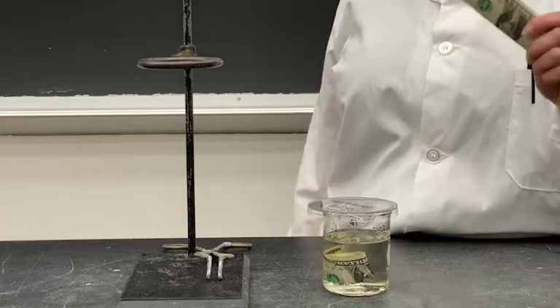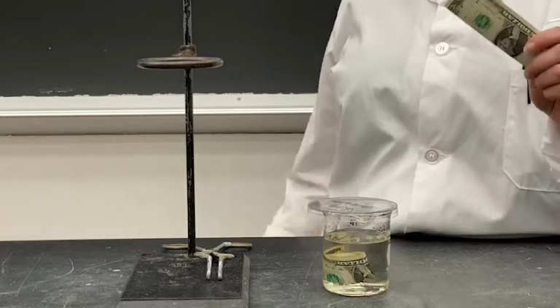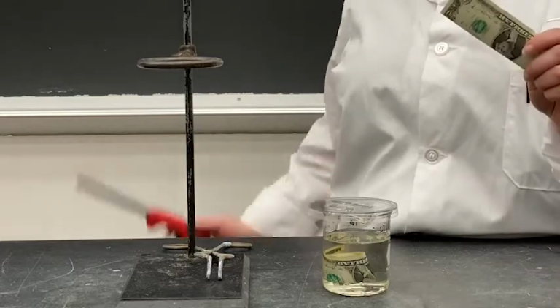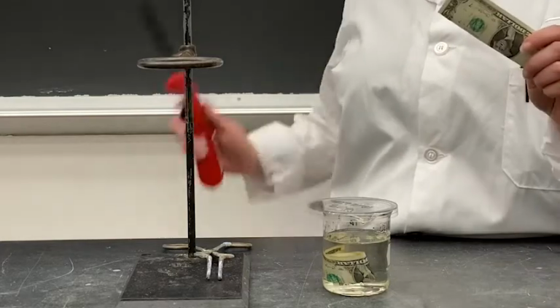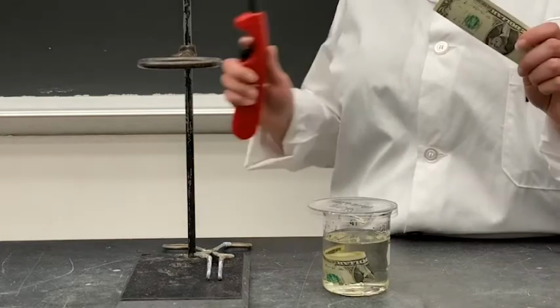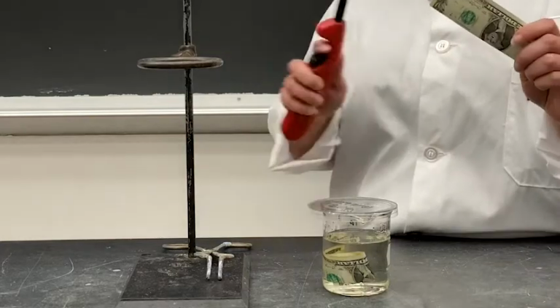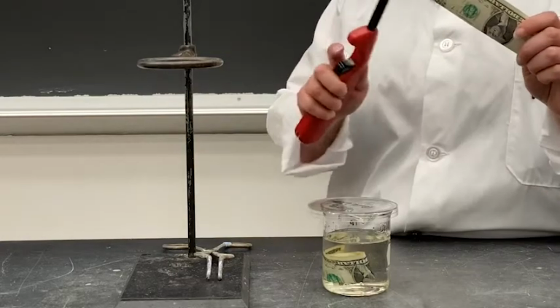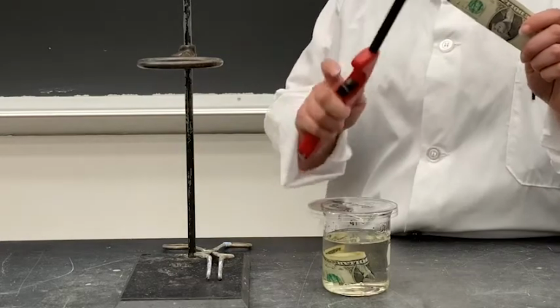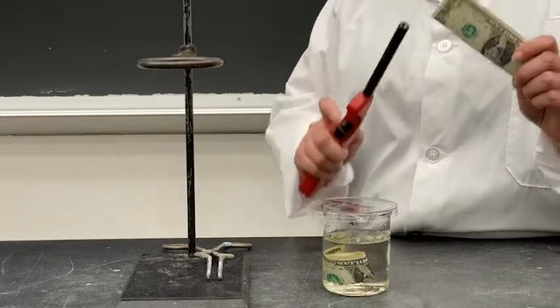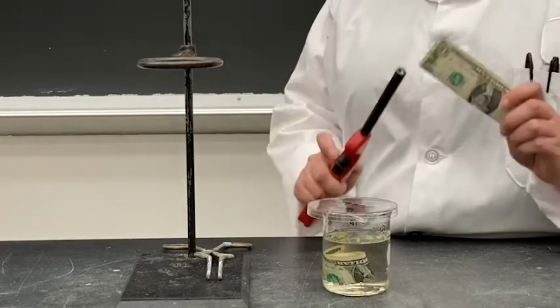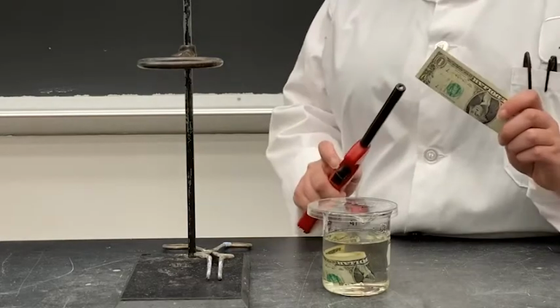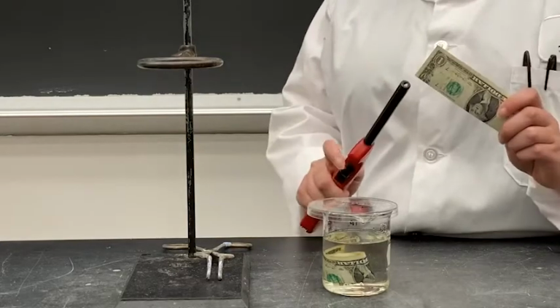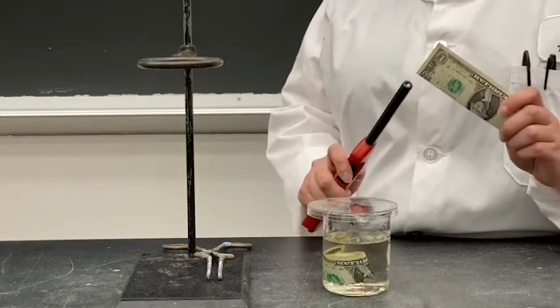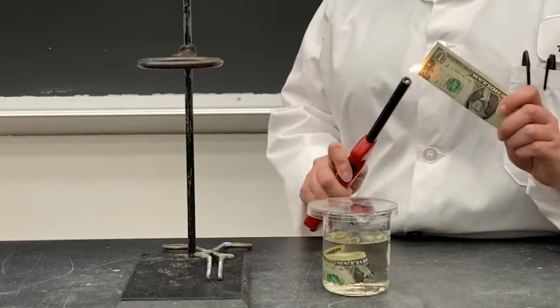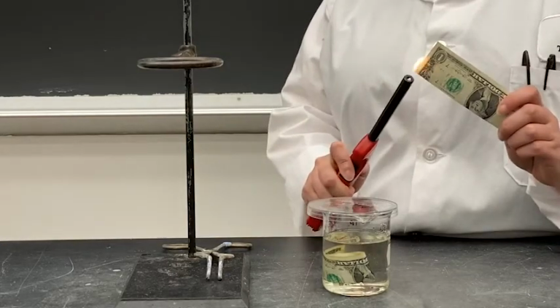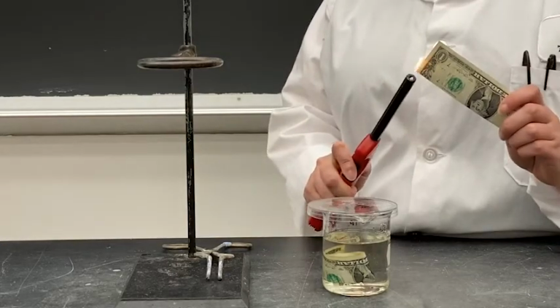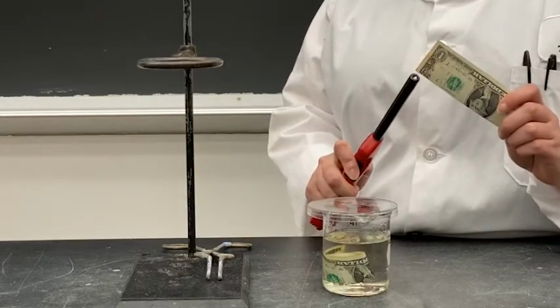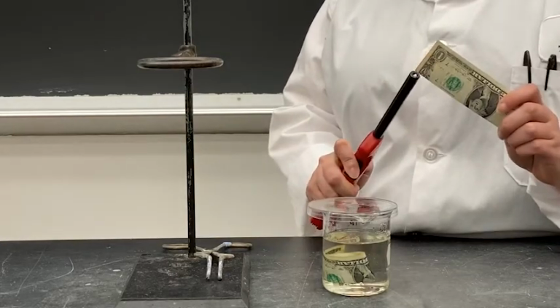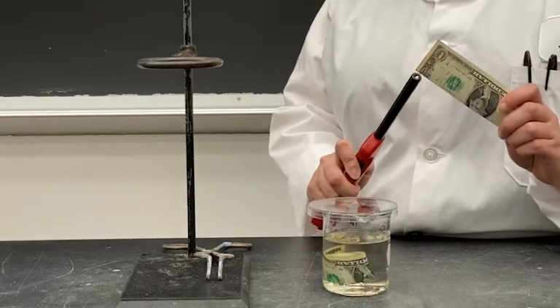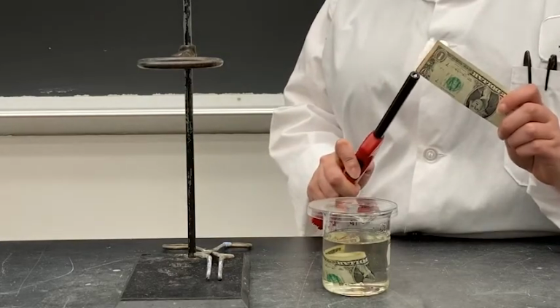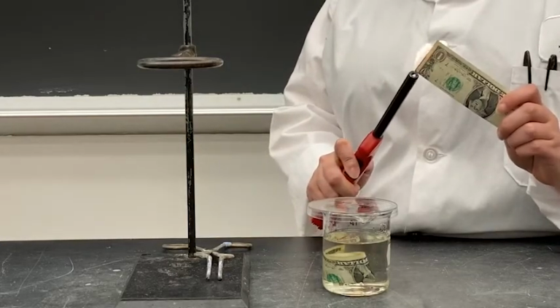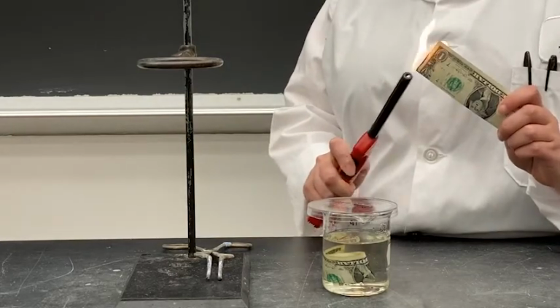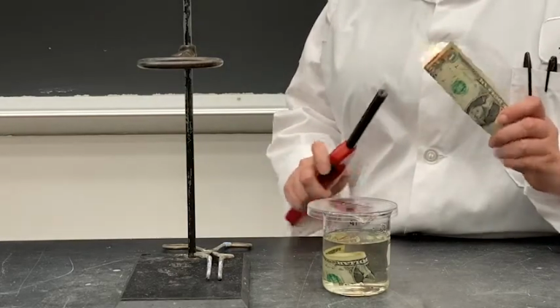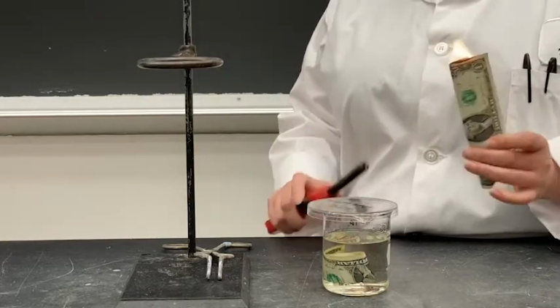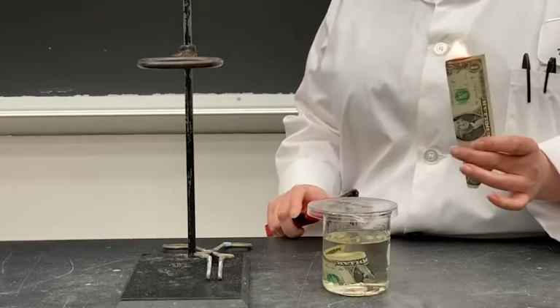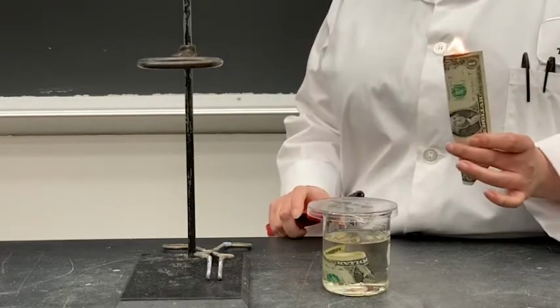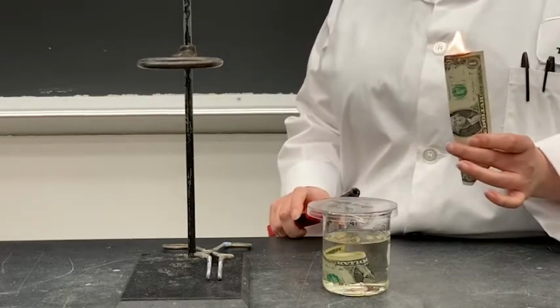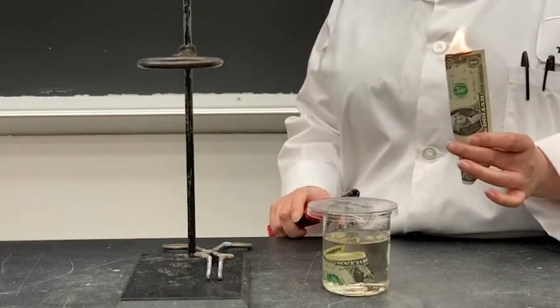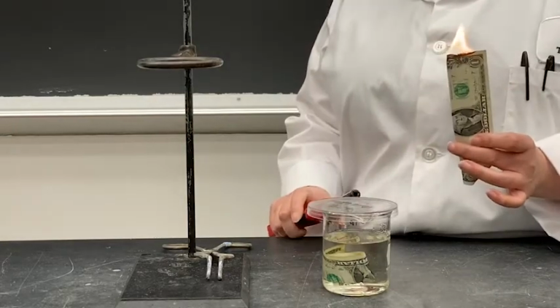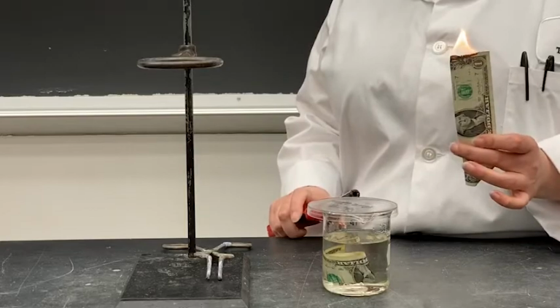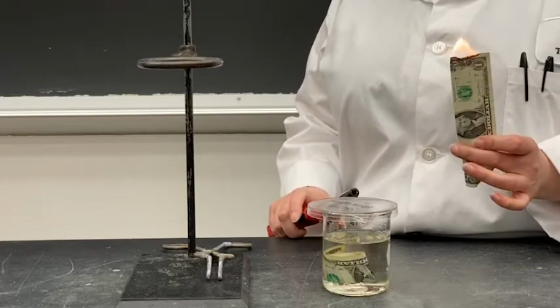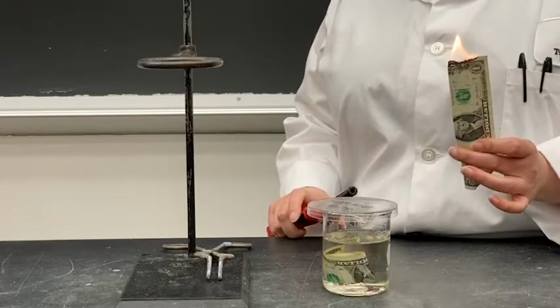Here I have a dollar bill, and I'm going to light it on fire. You can see that it burns.